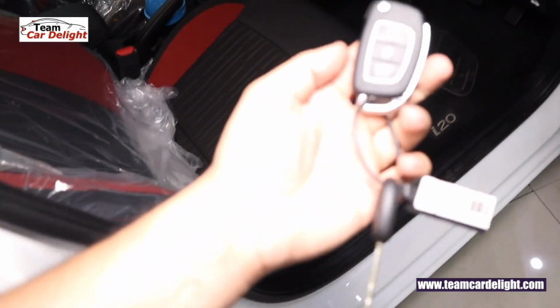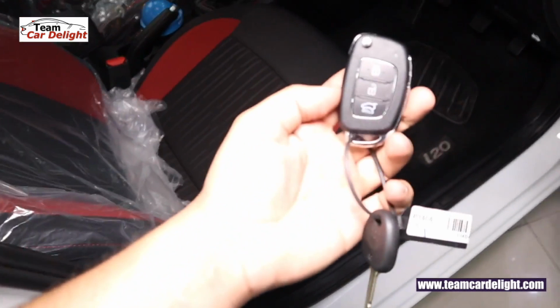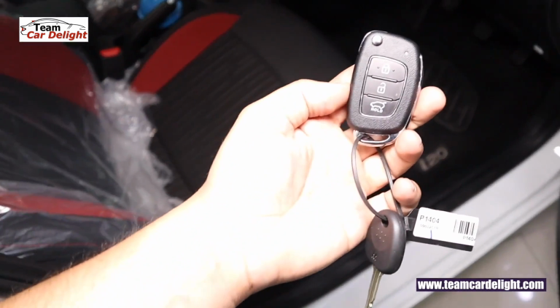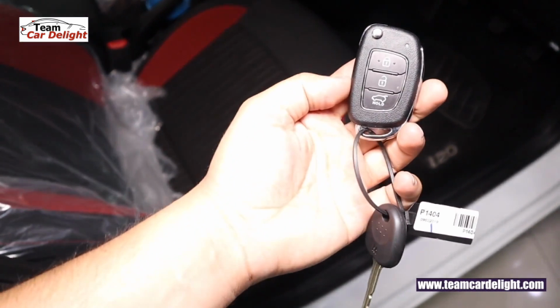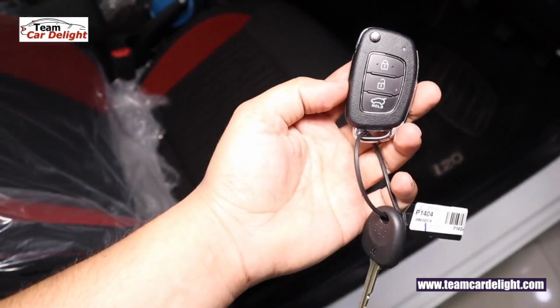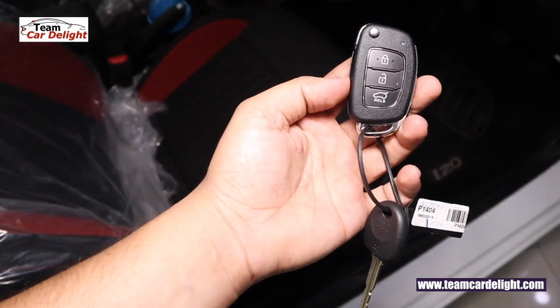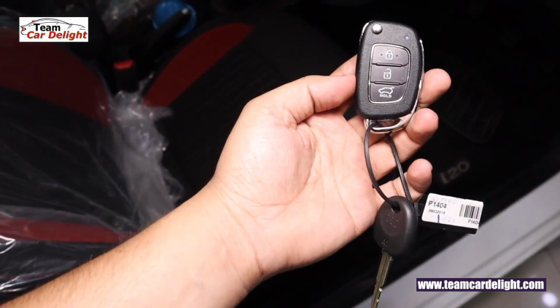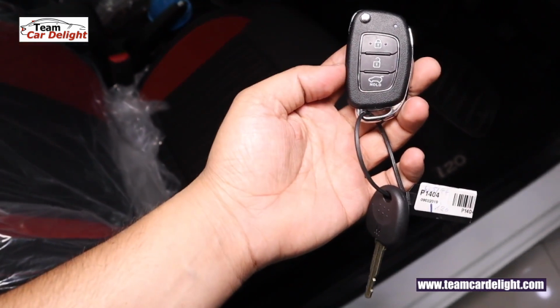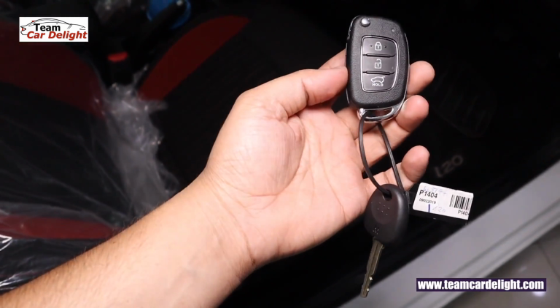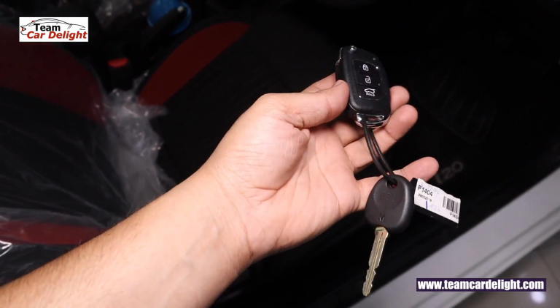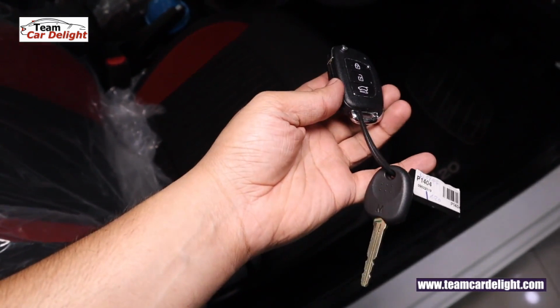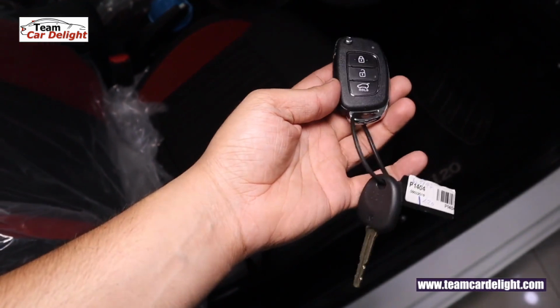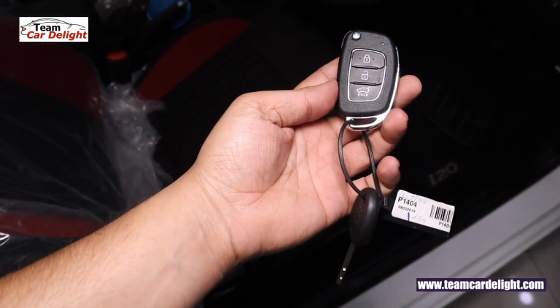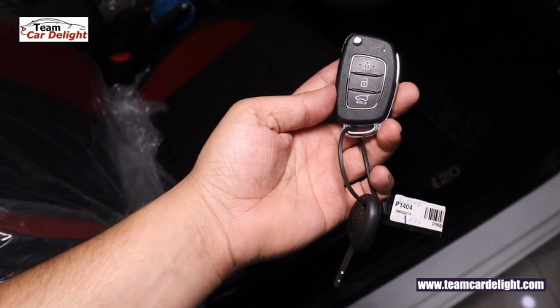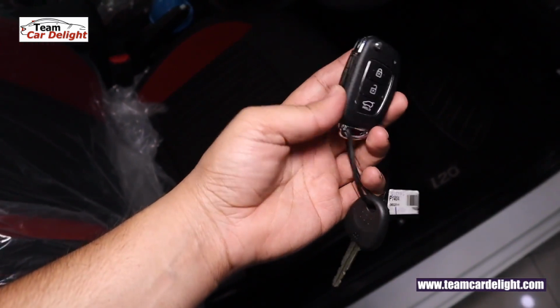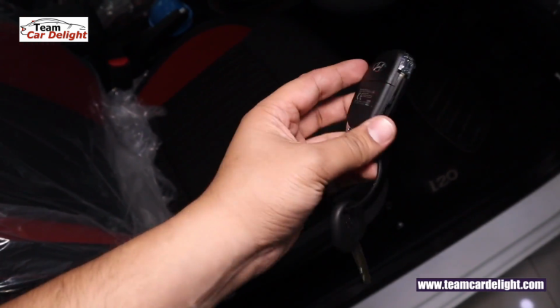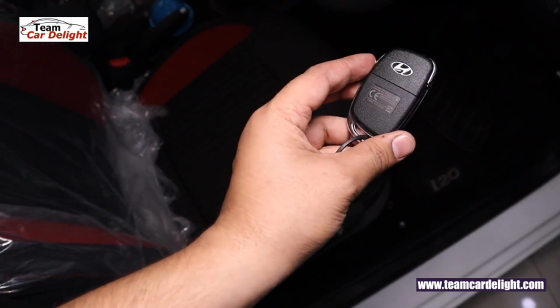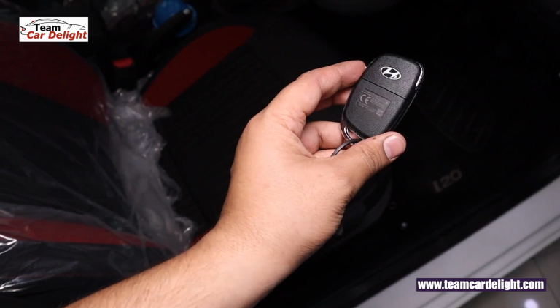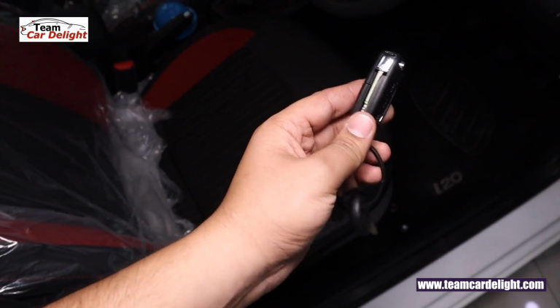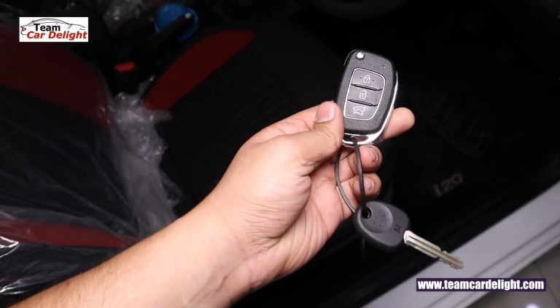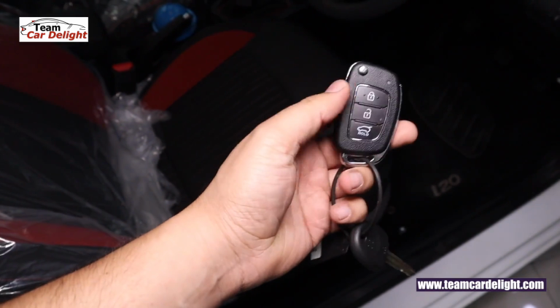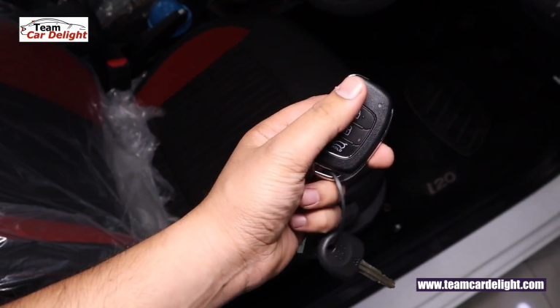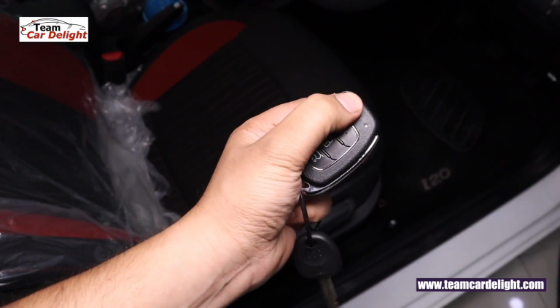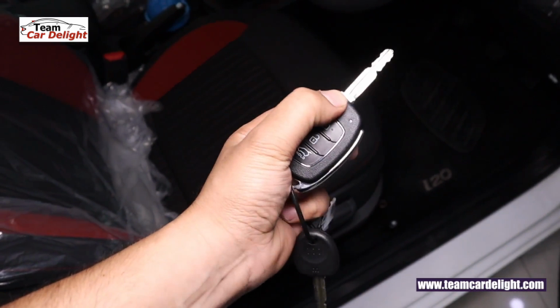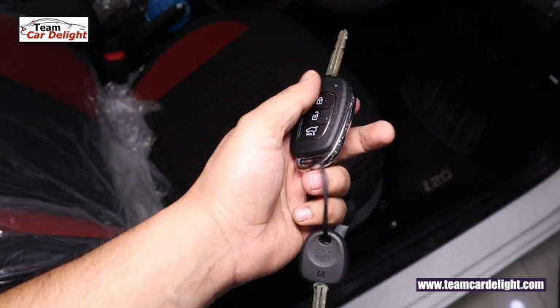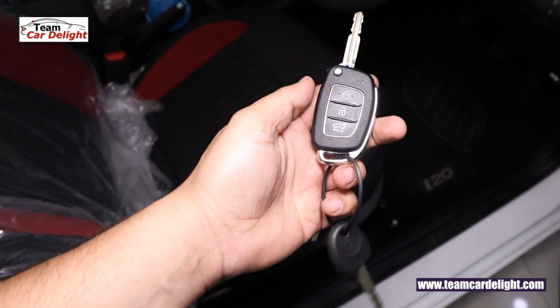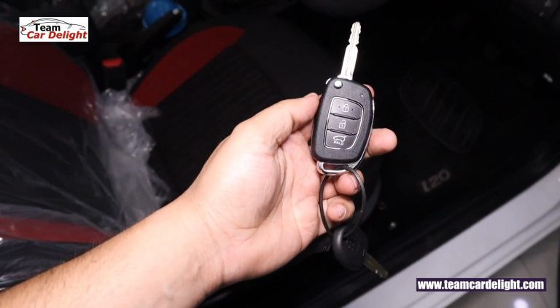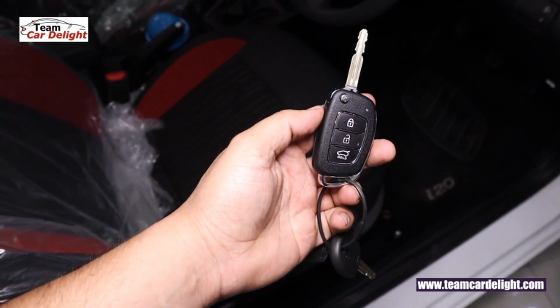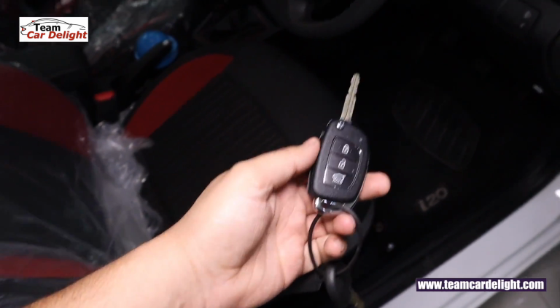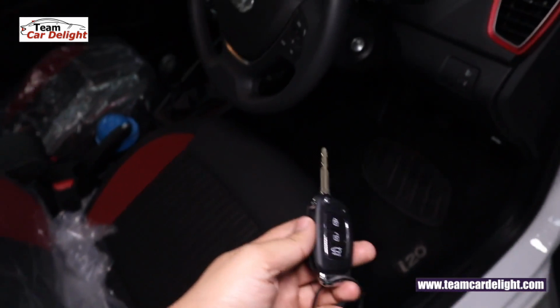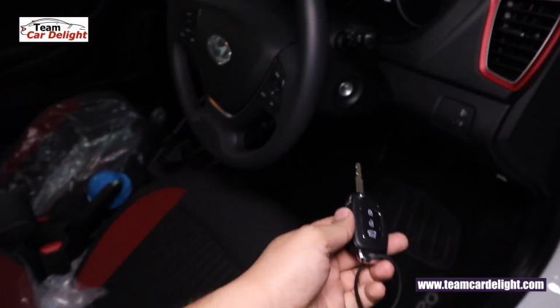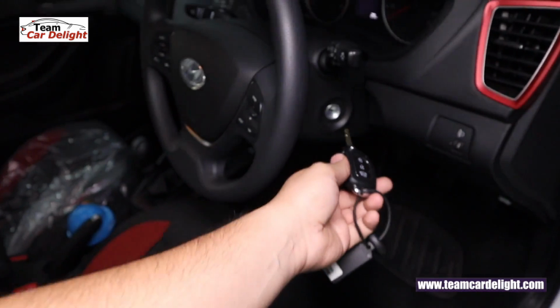There are two keys available: one fold key and one normal standard key. The fold key has three buttons — lock, unlock, and tailgate.